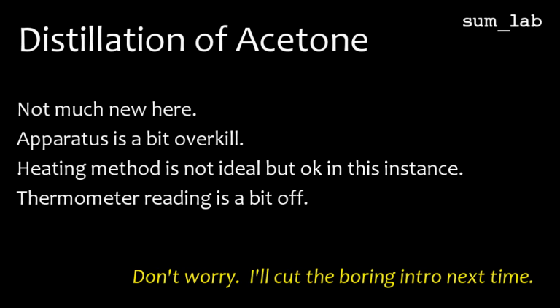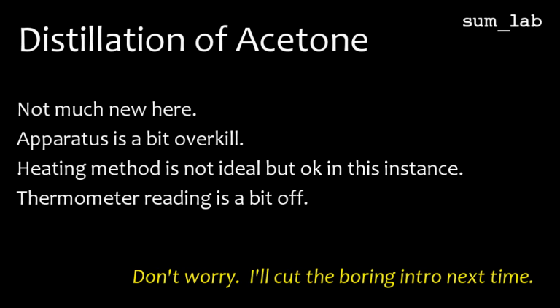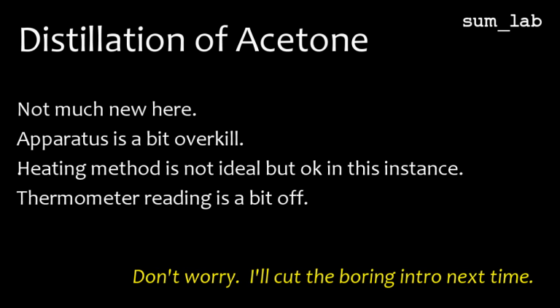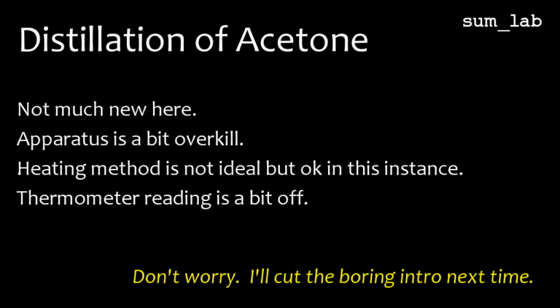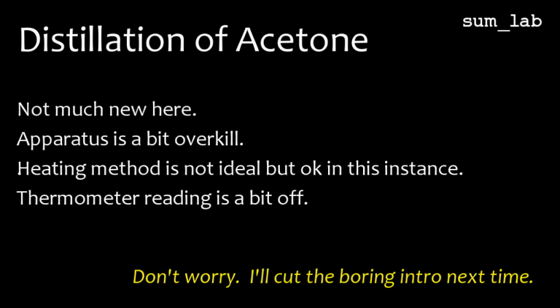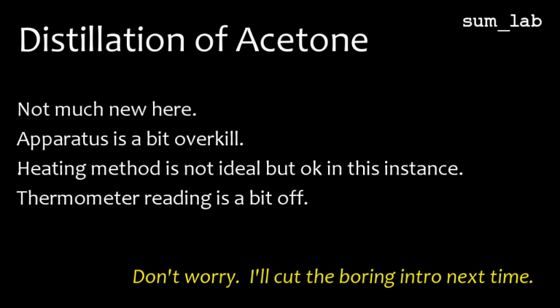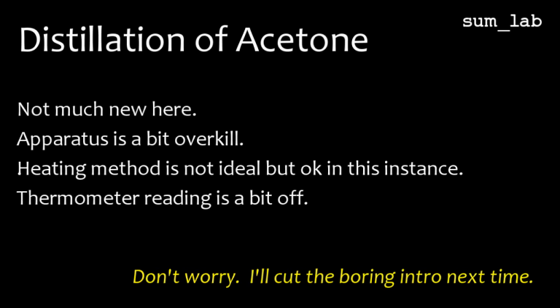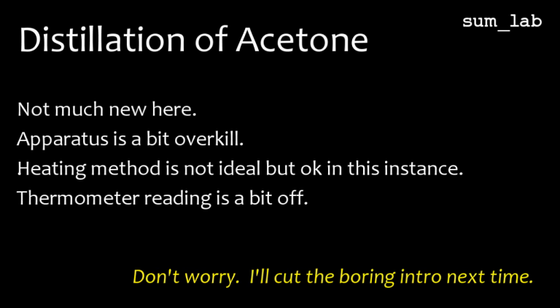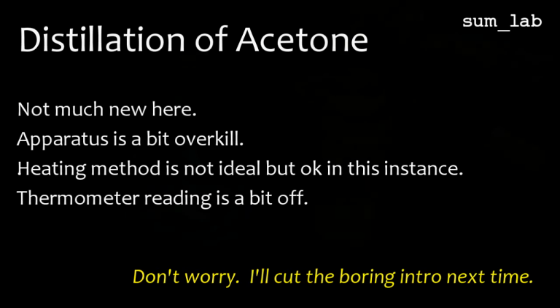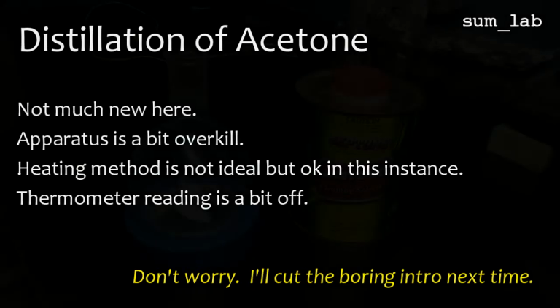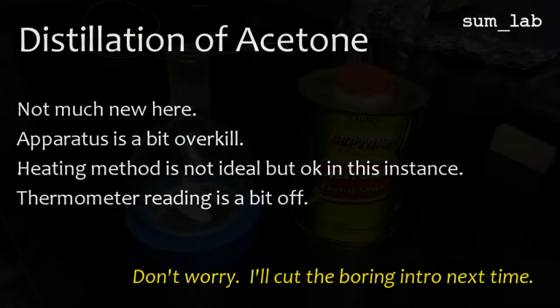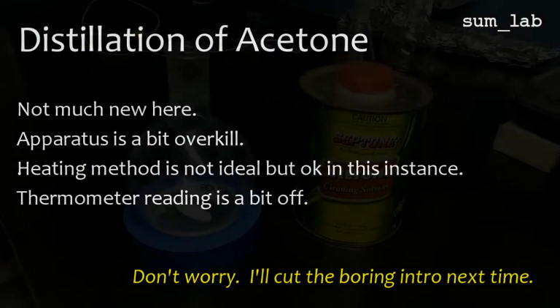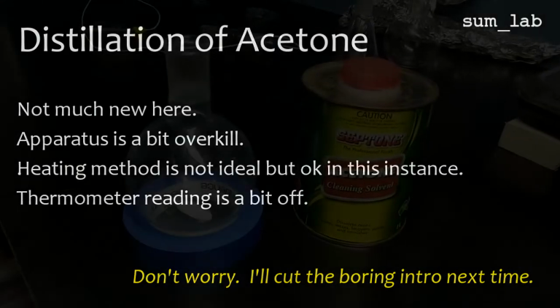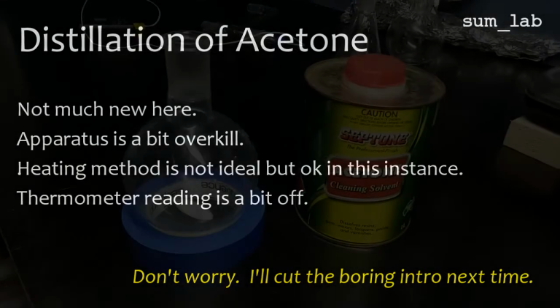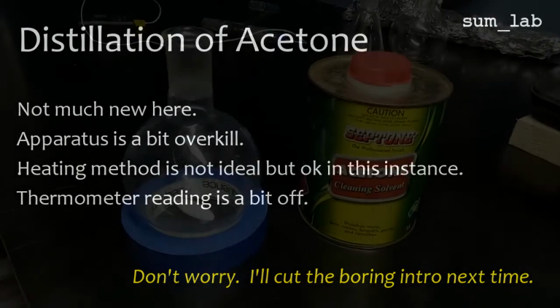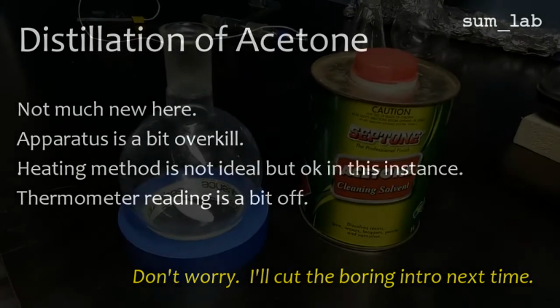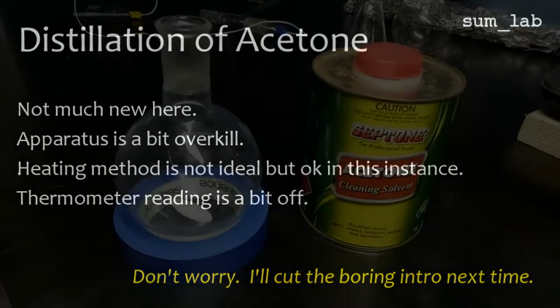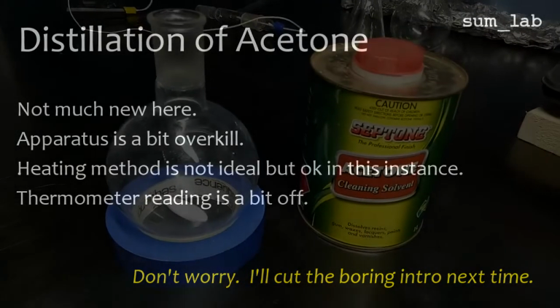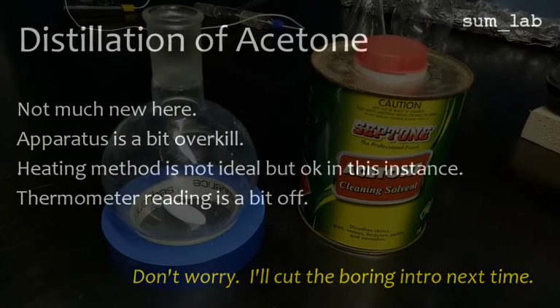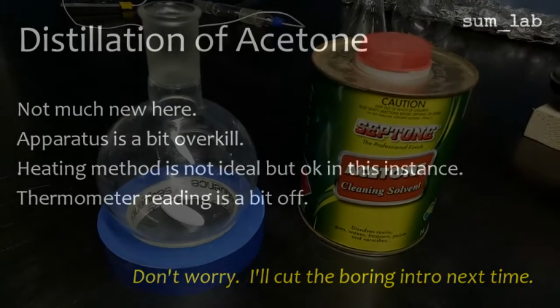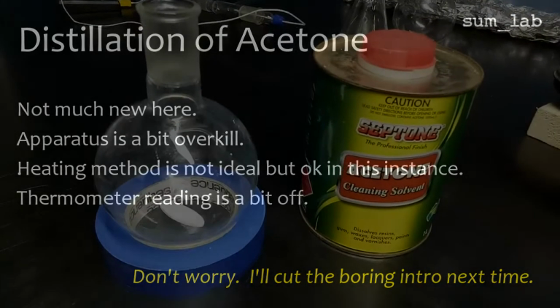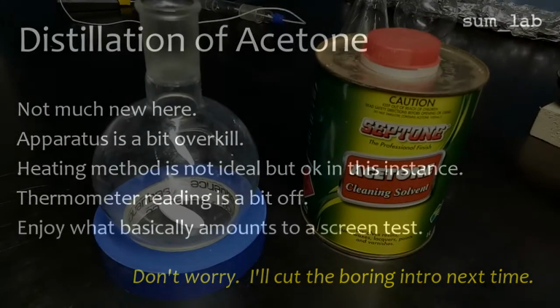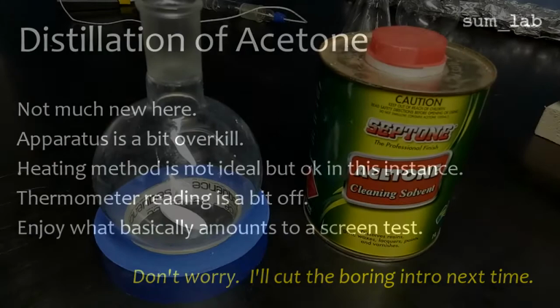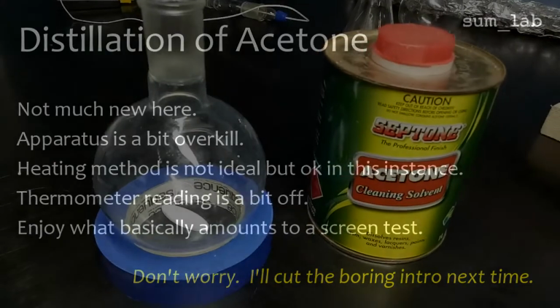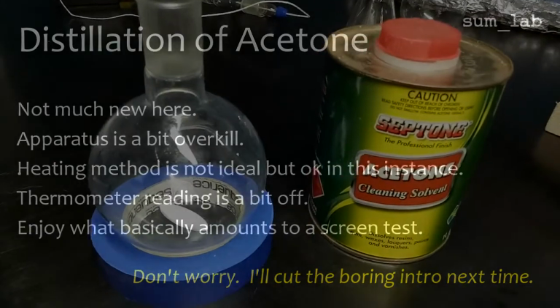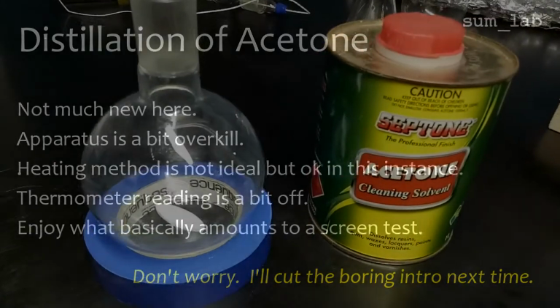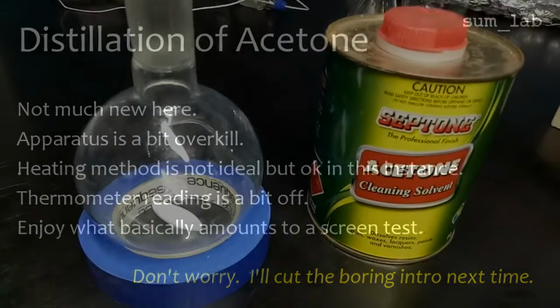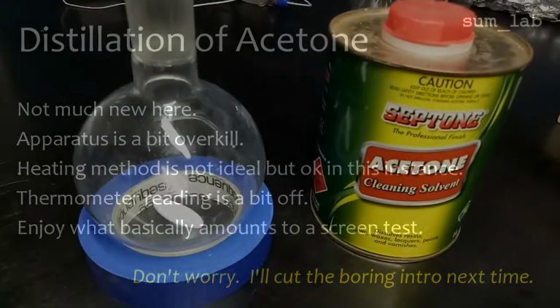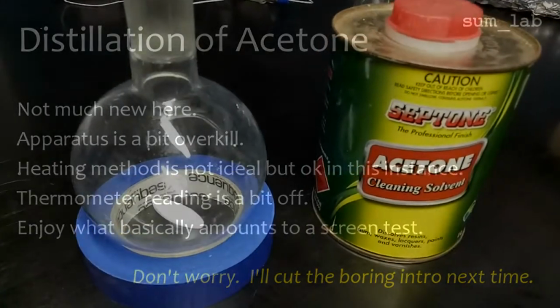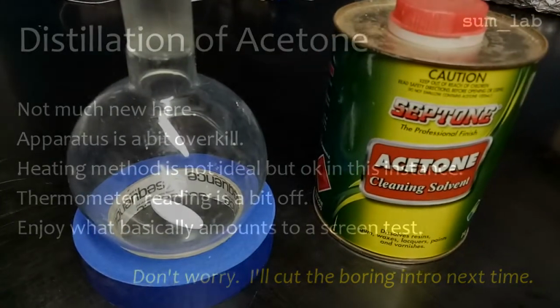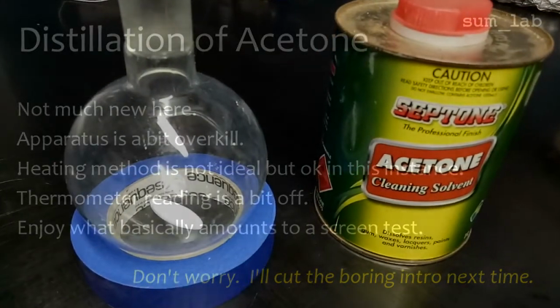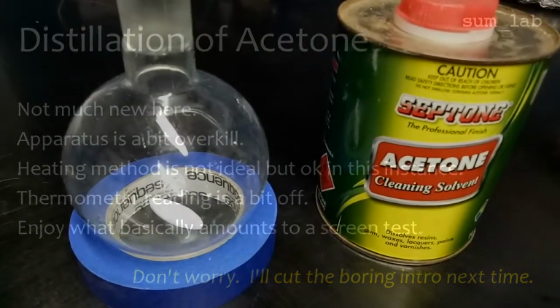I cut the distillation when the temperature began to rise. Anyway, enjoy and feel free to give feedback on this fledgling enterprise.